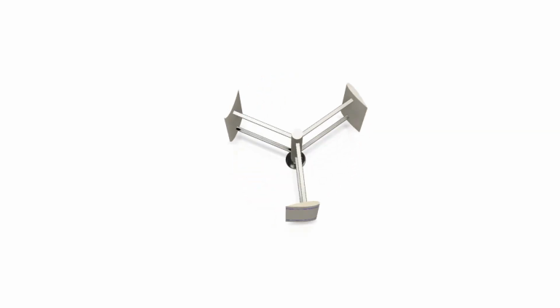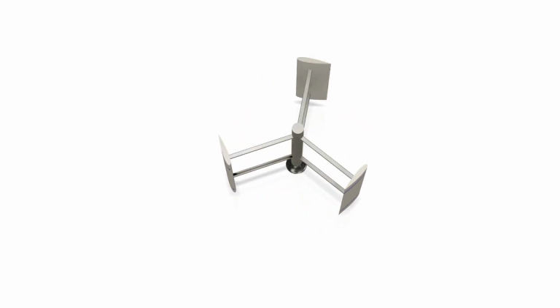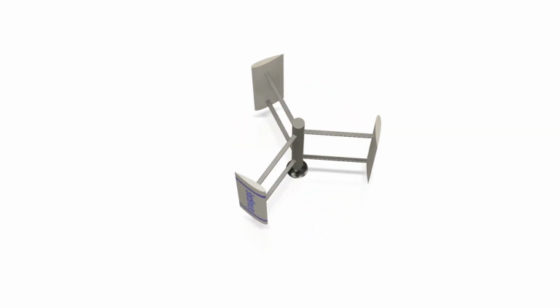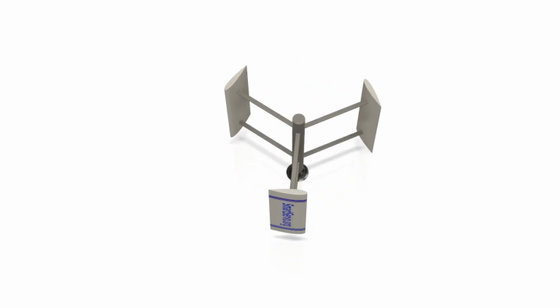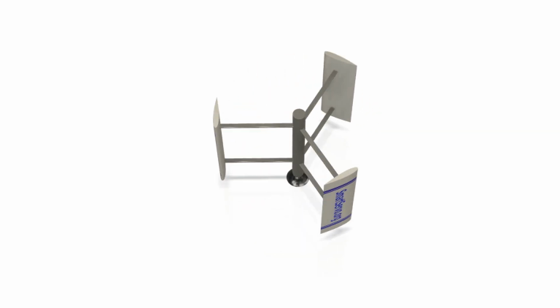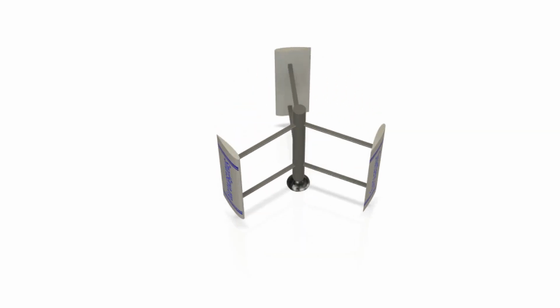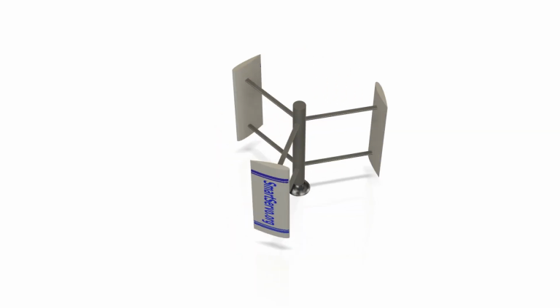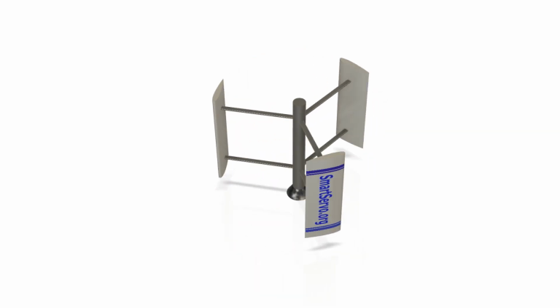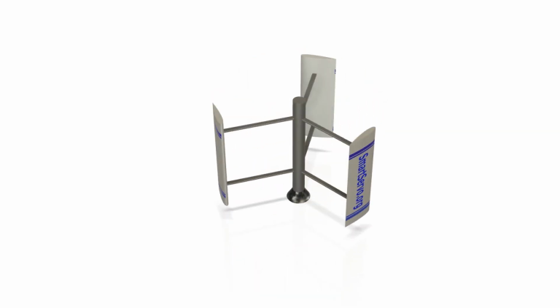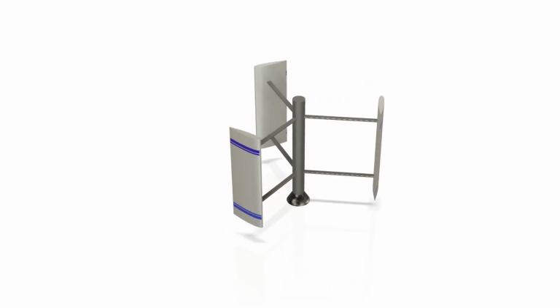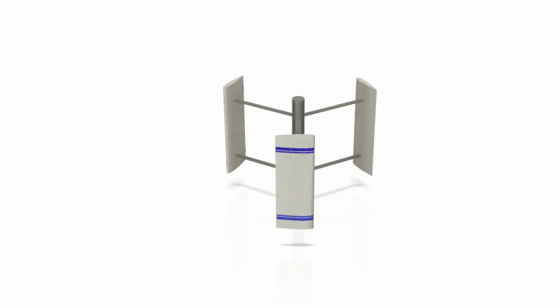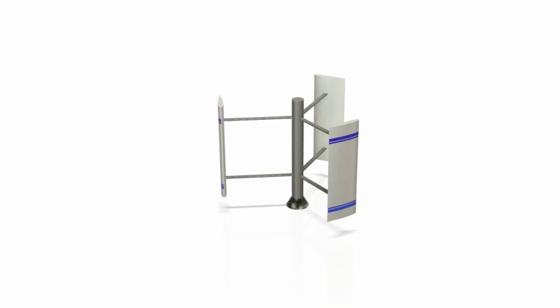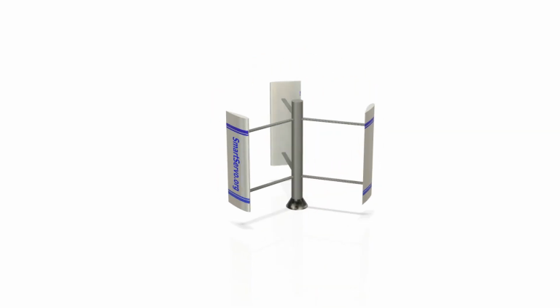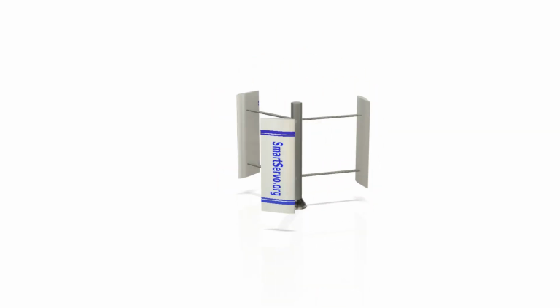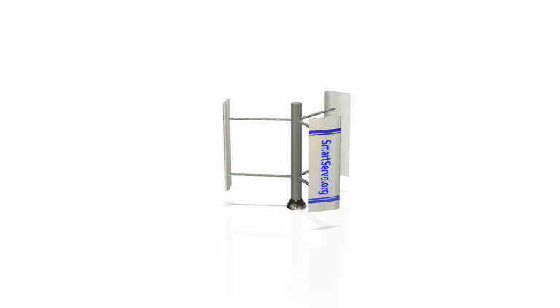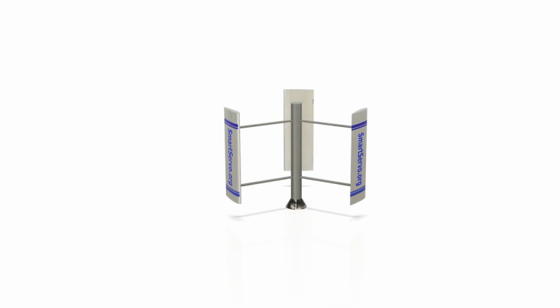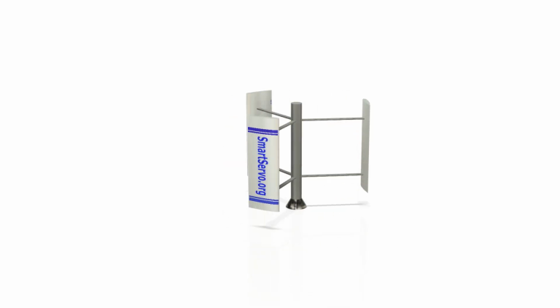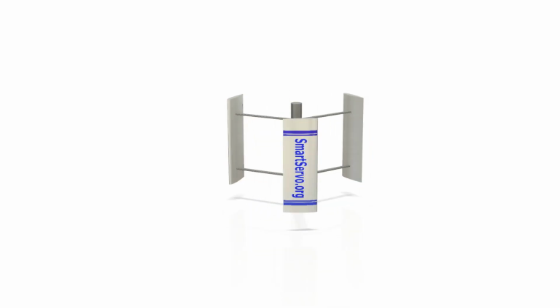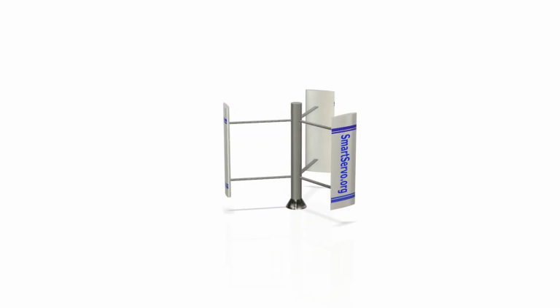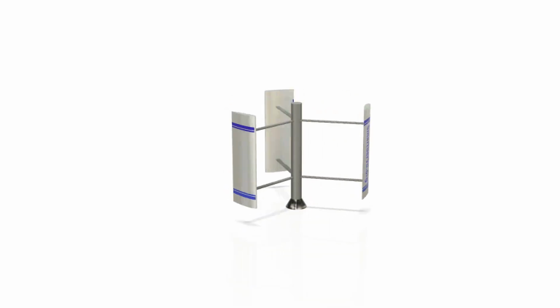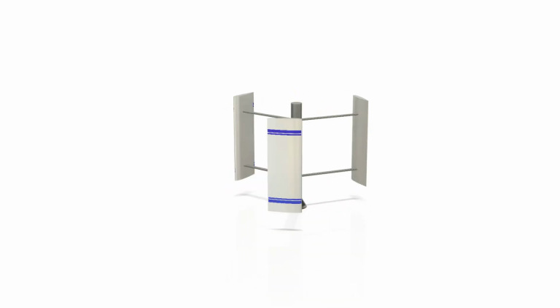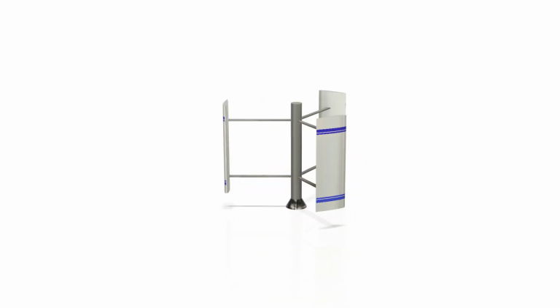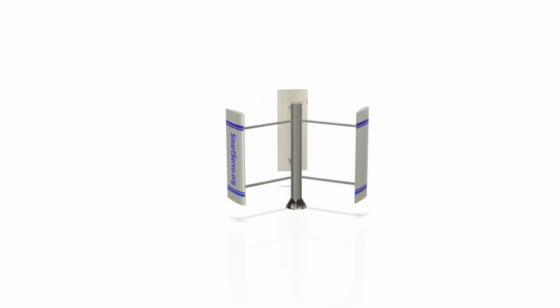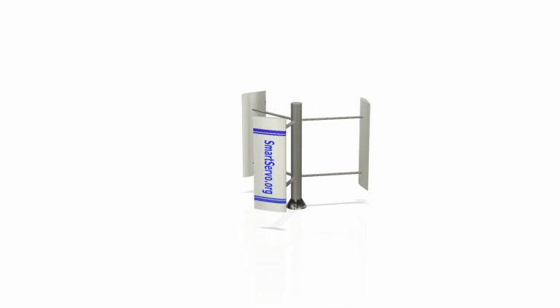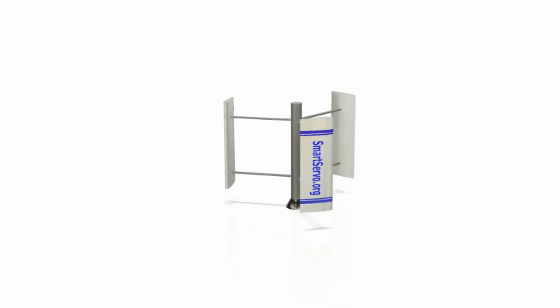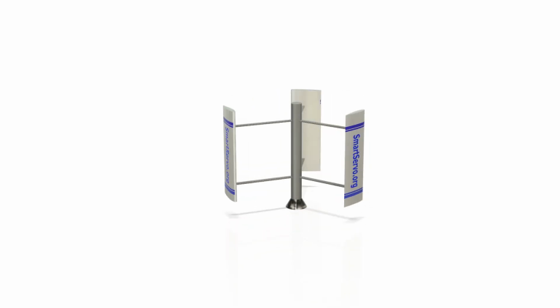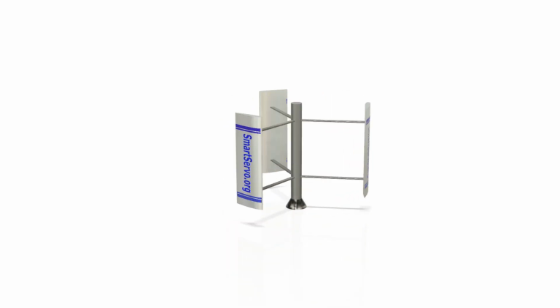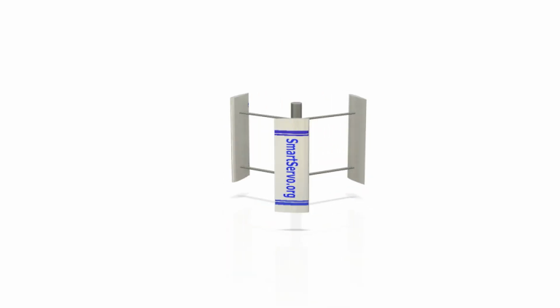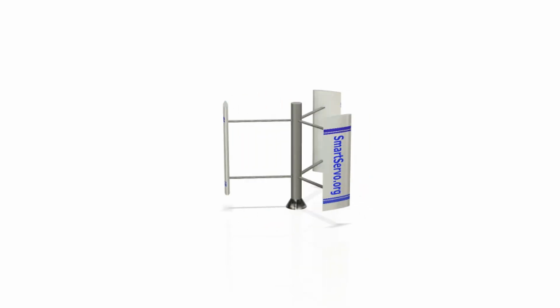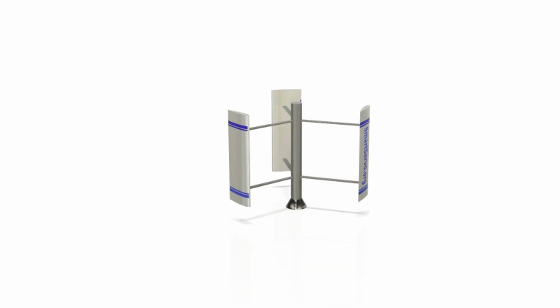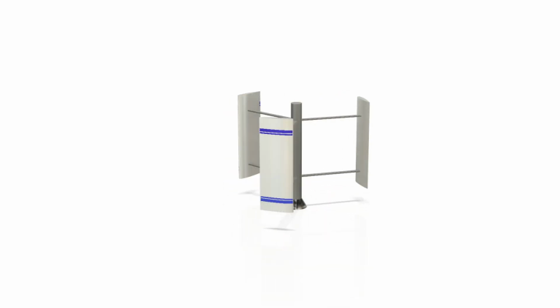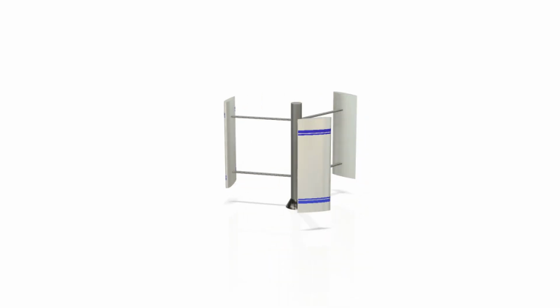Chose the H-Type Darius wind turbine, because it's the most efficient vertical axis model available.